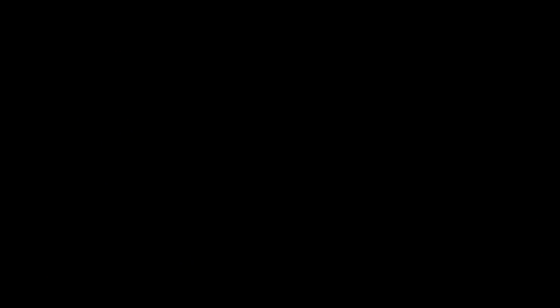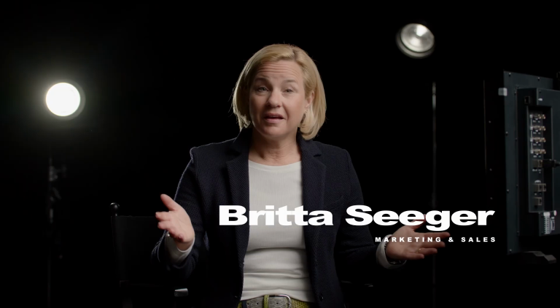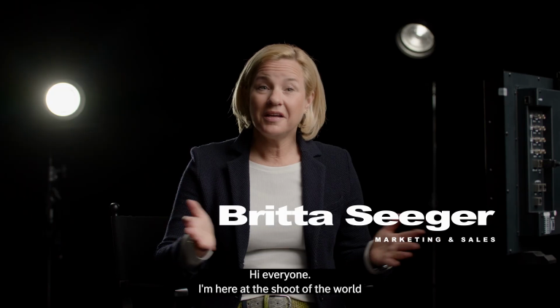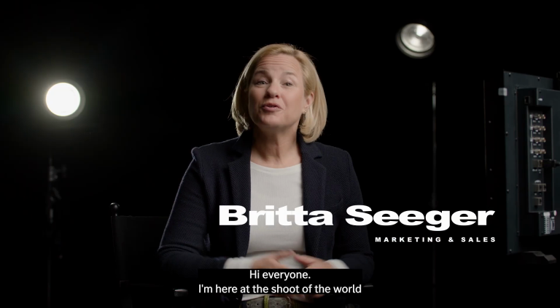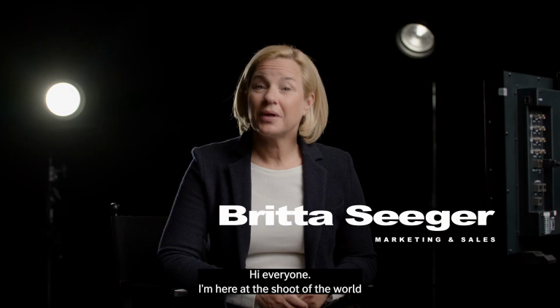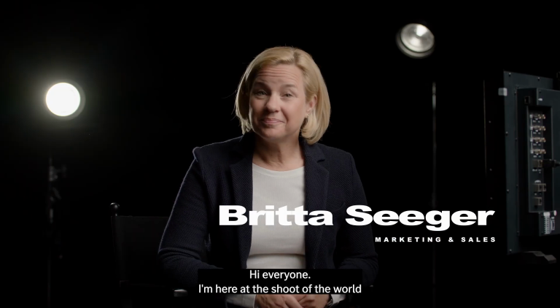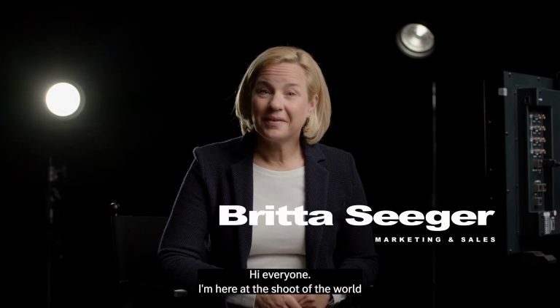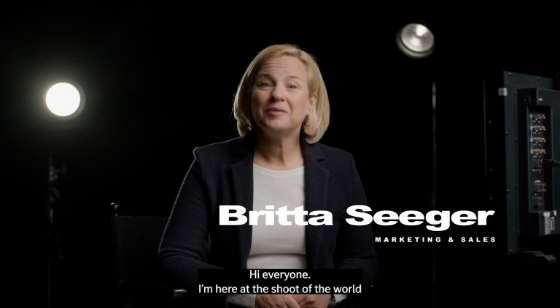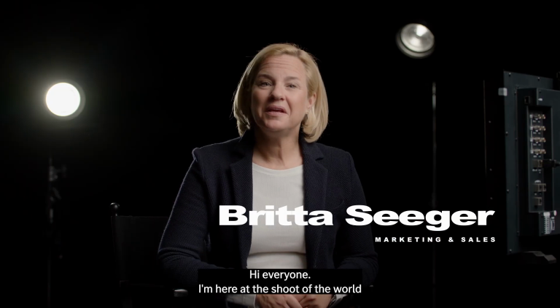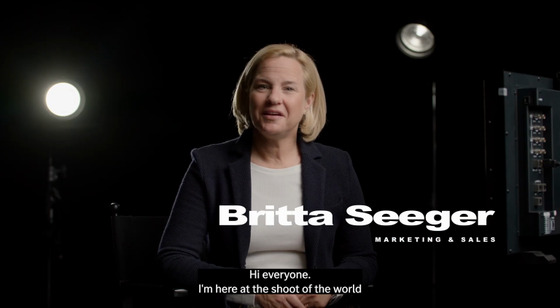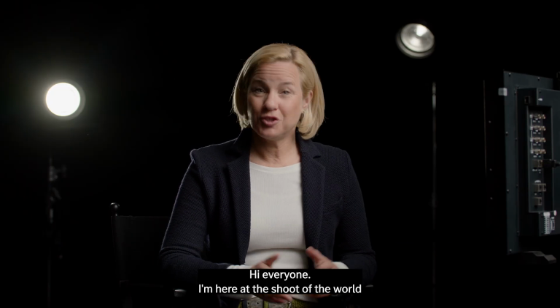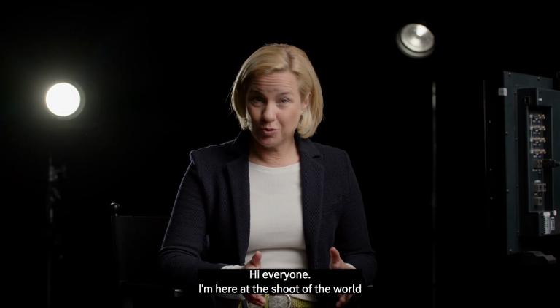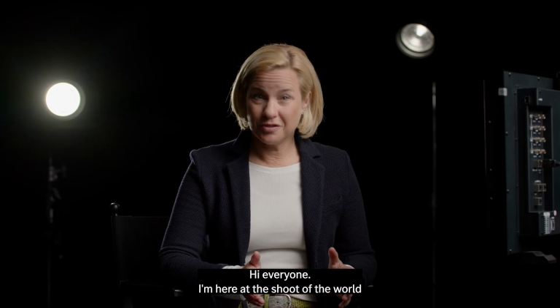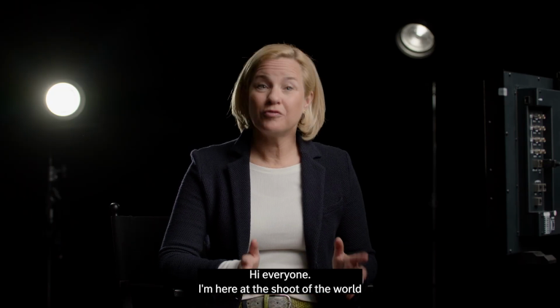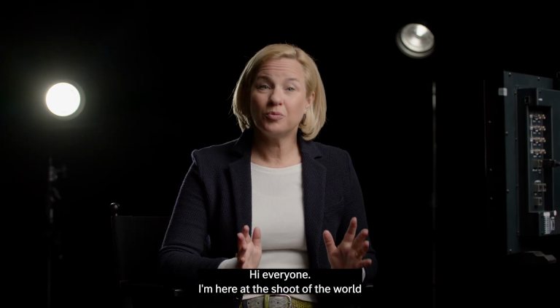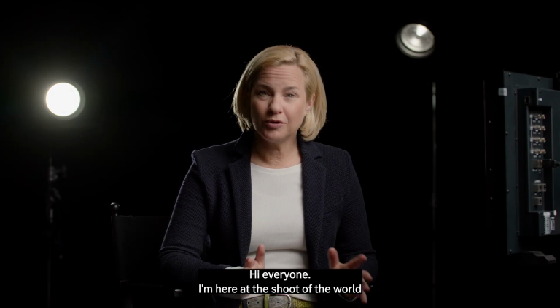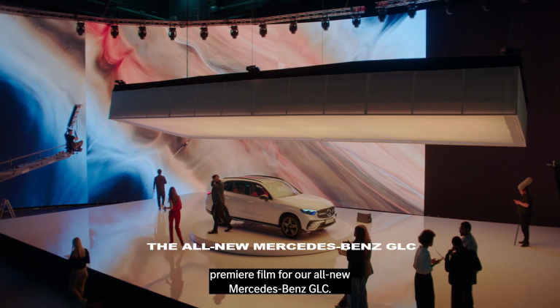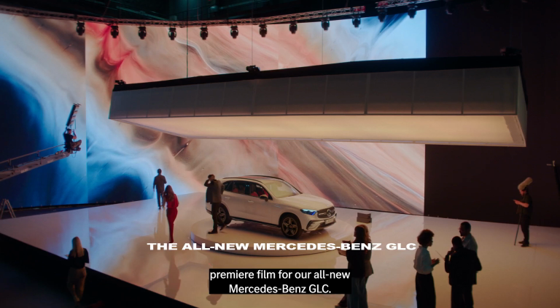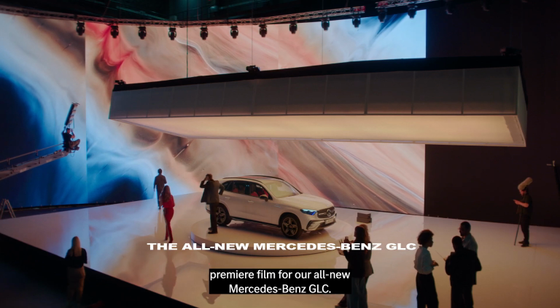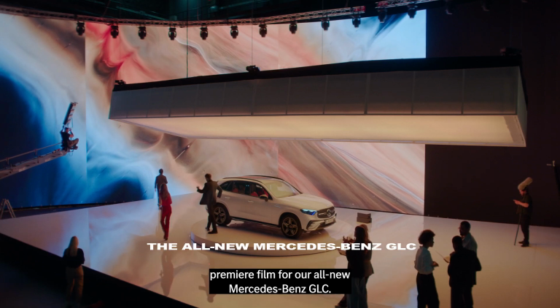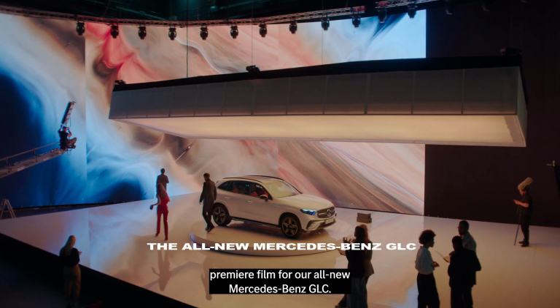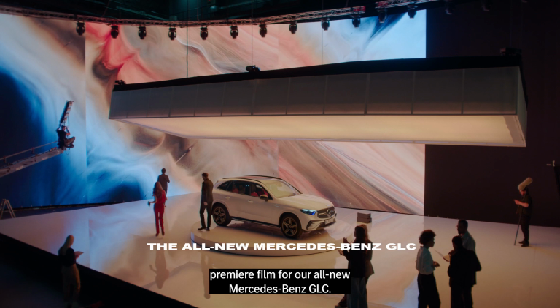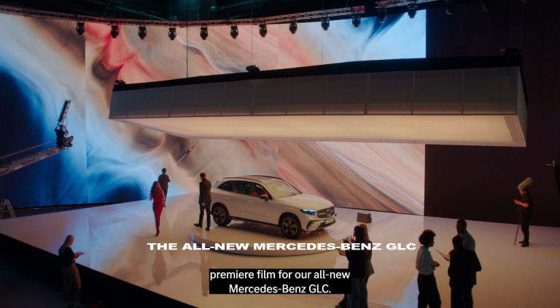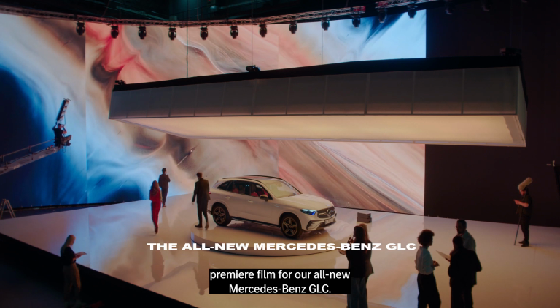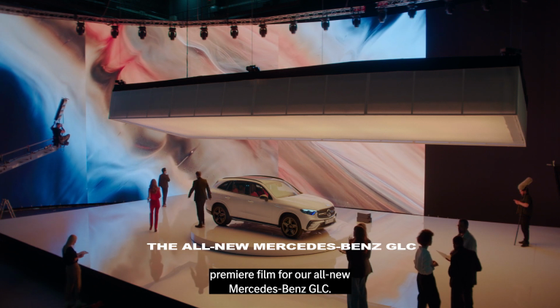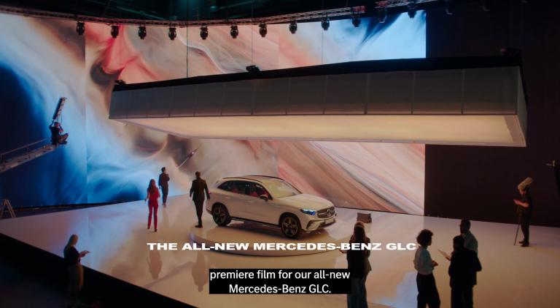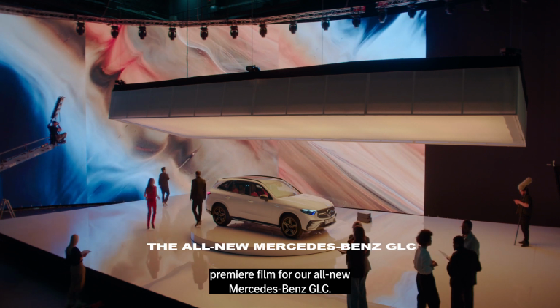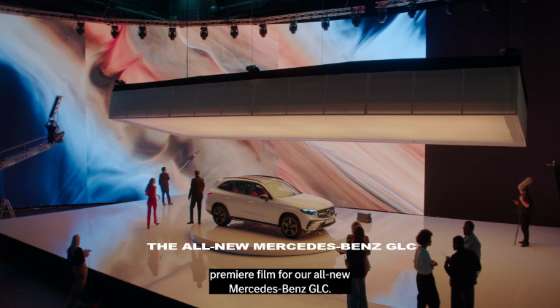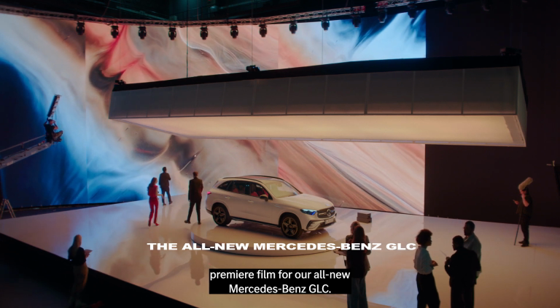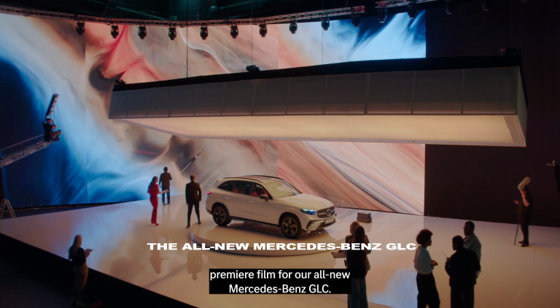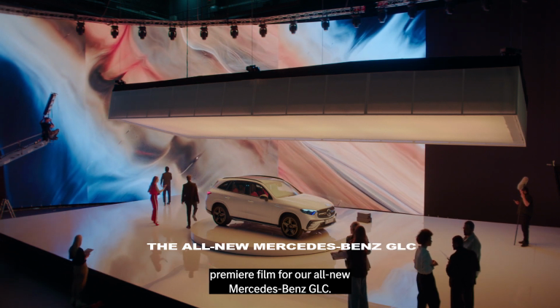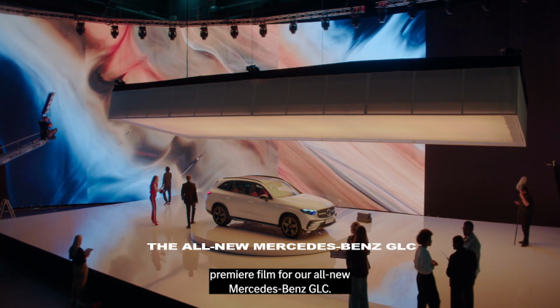Hi everyone, I'm here at the shoot of the world premiere film for our all-new Mercedes-Benz GLC.